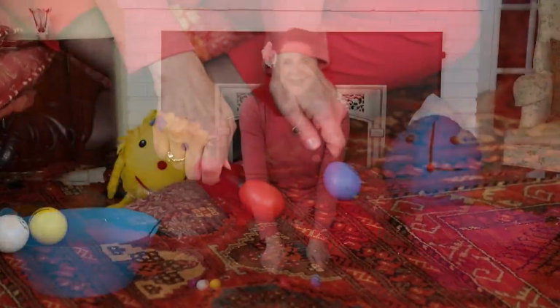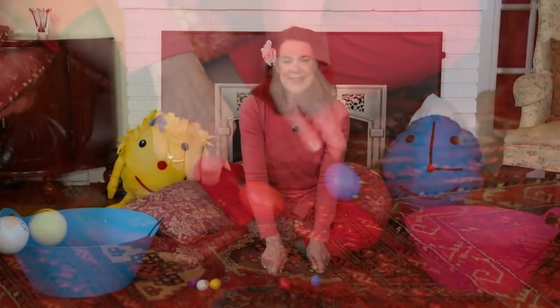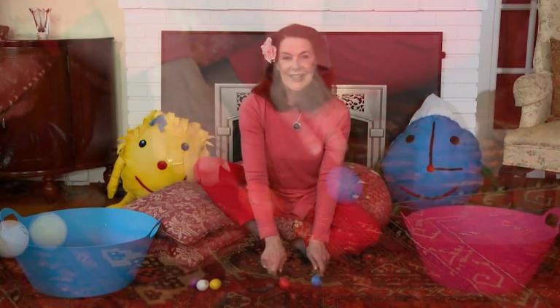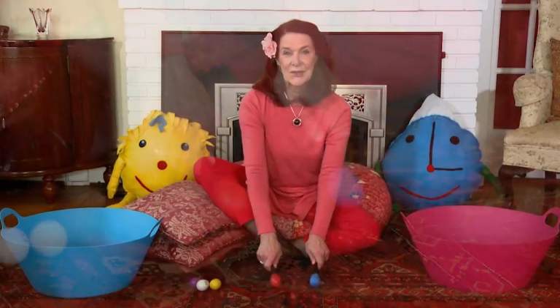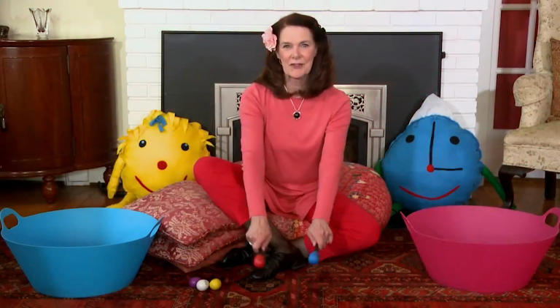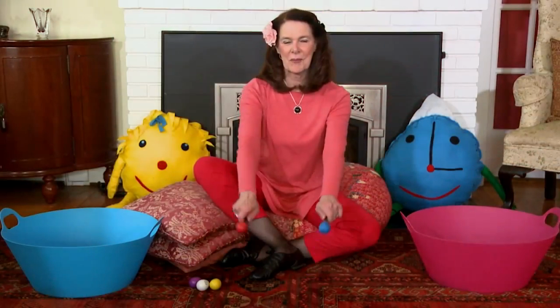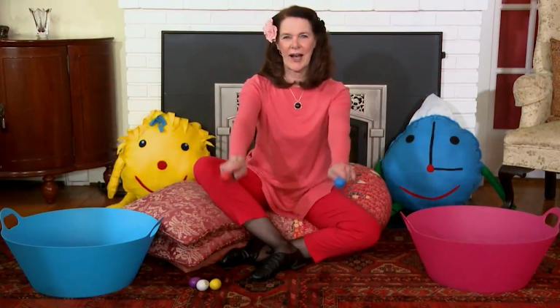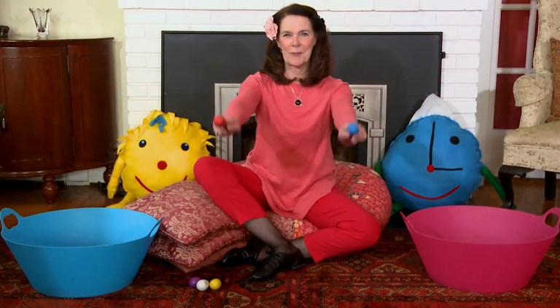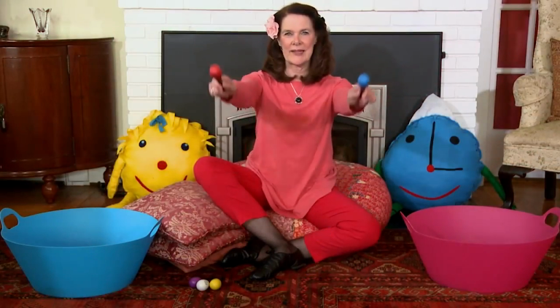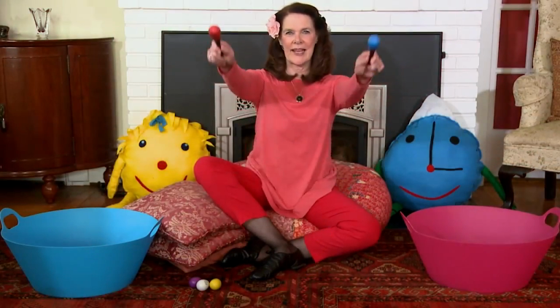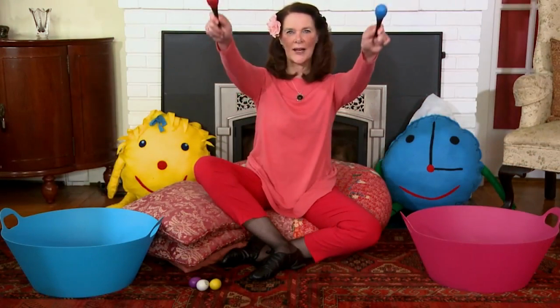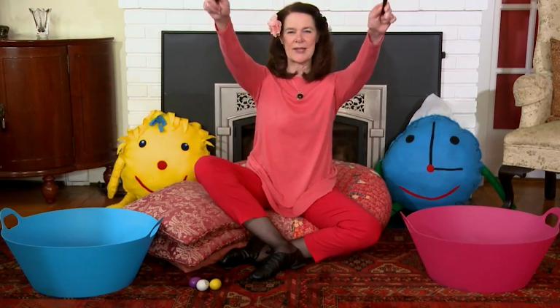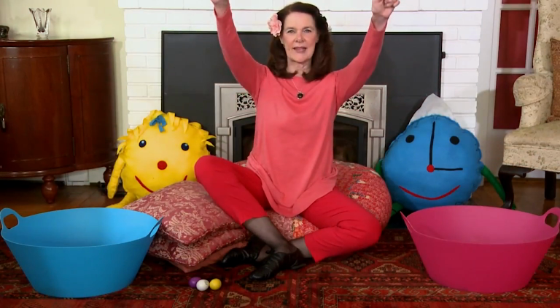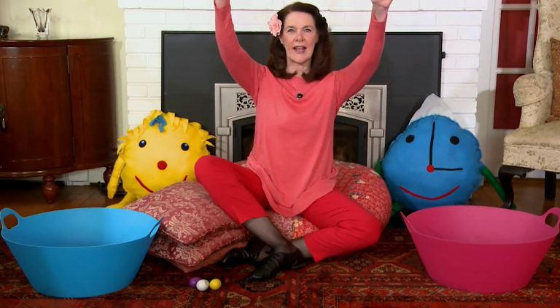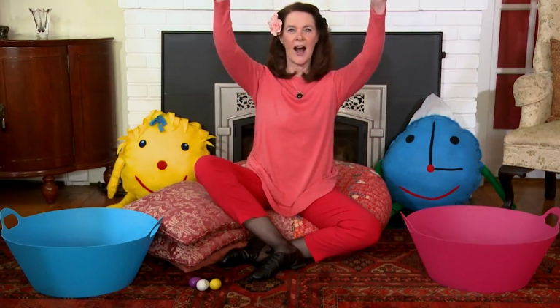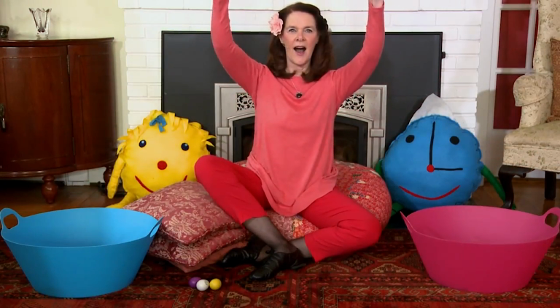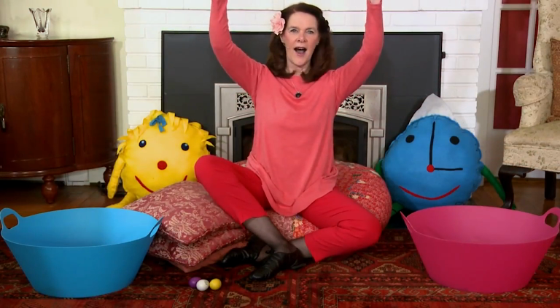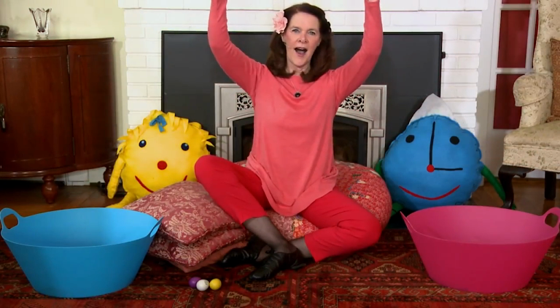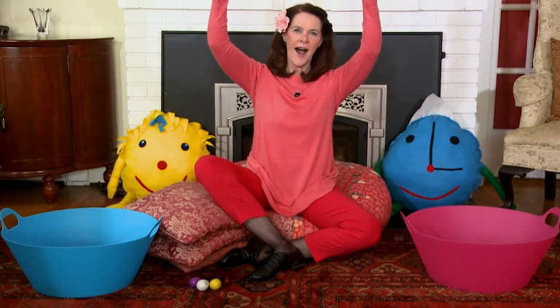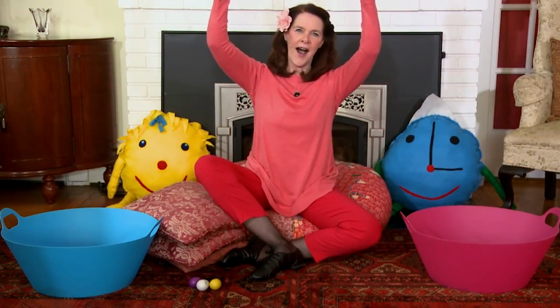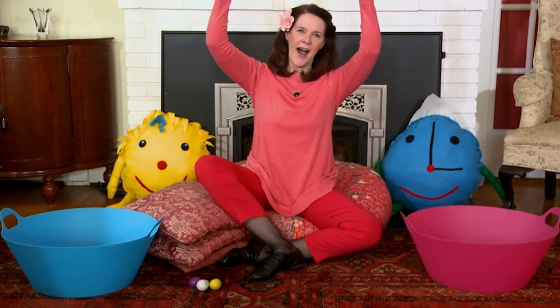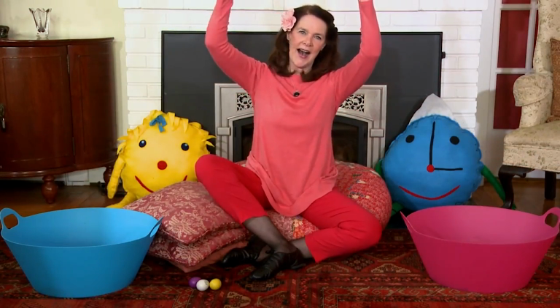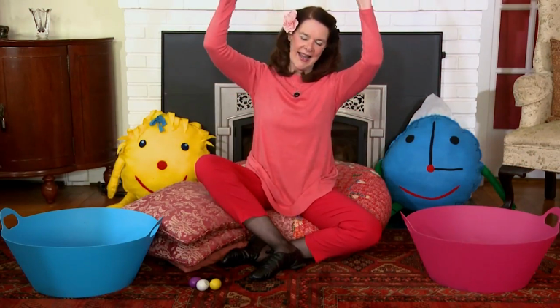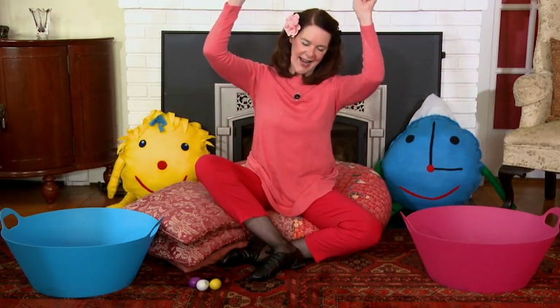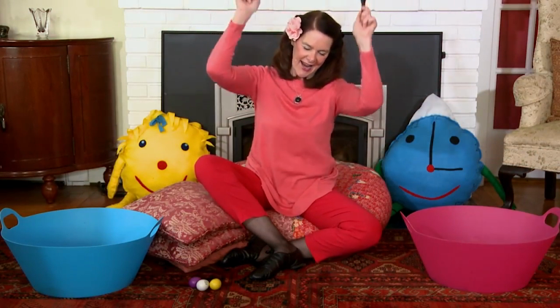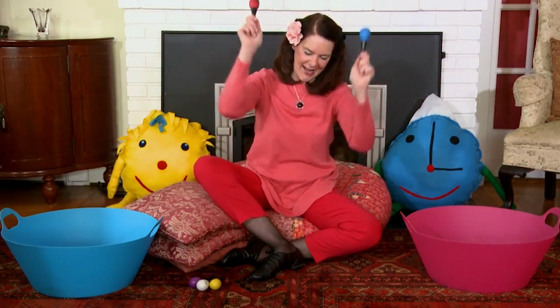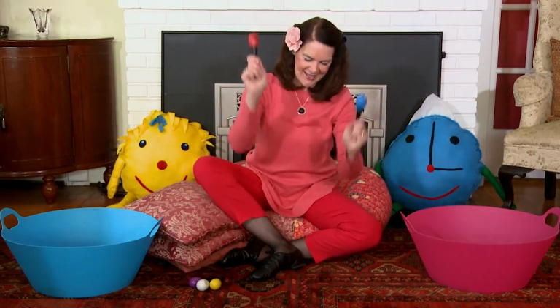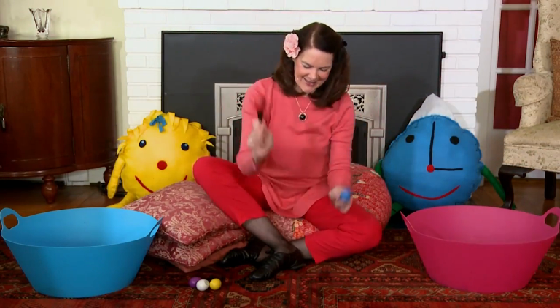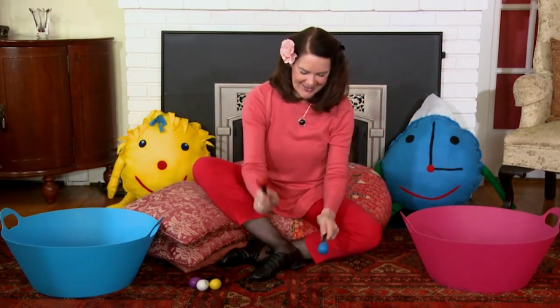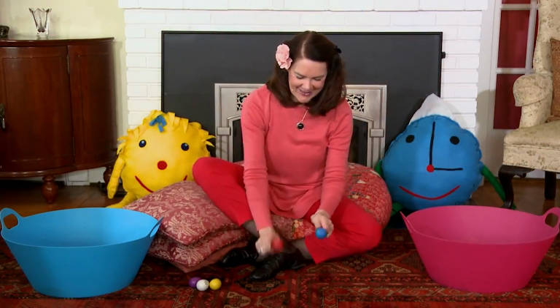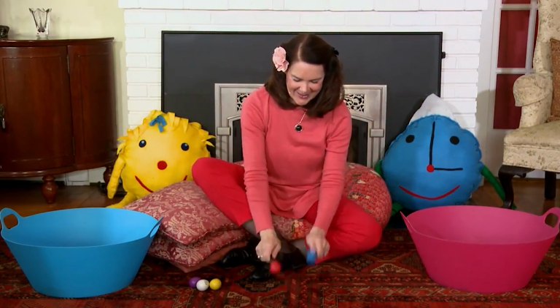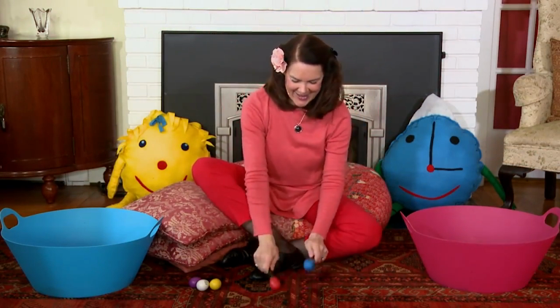Can you lift them high up in the air and we say, ah! And yay!